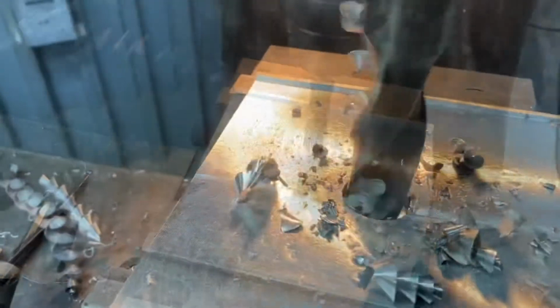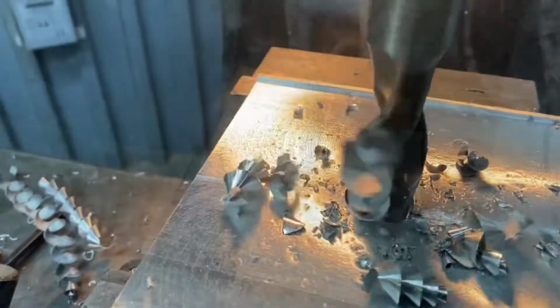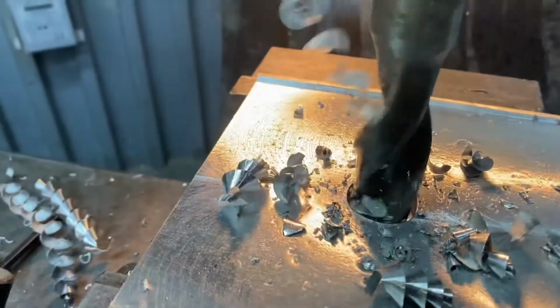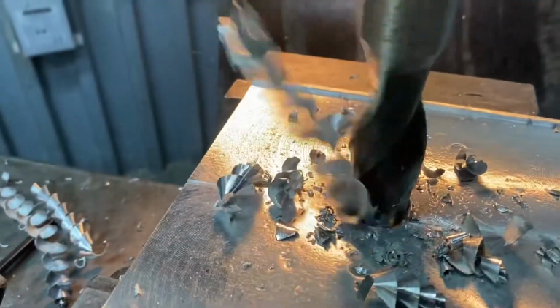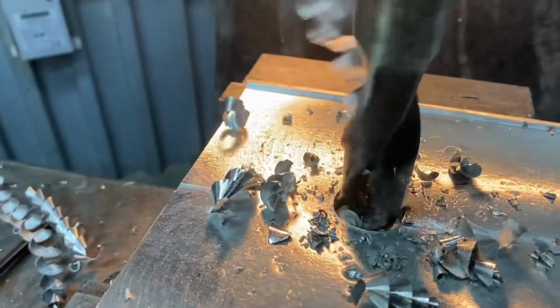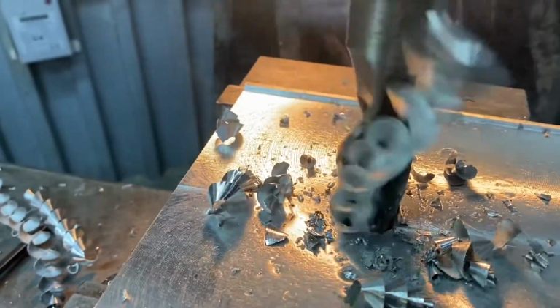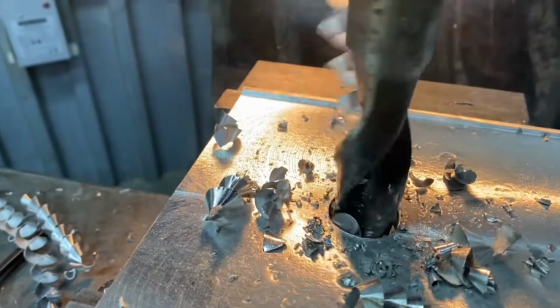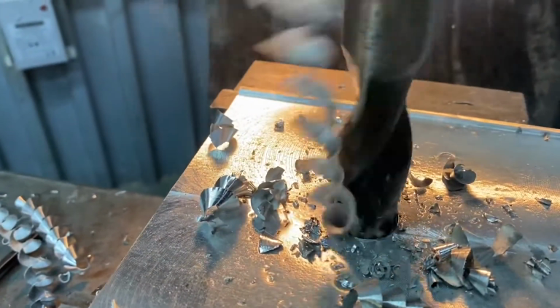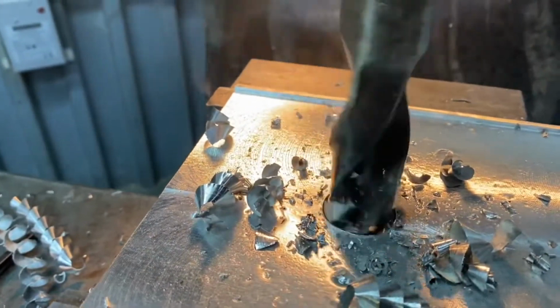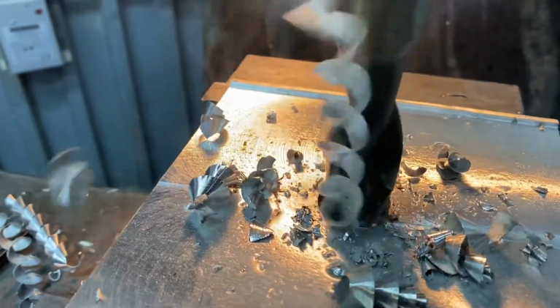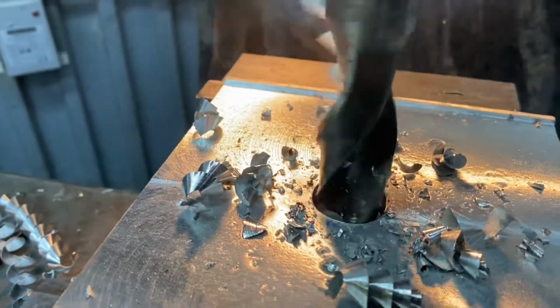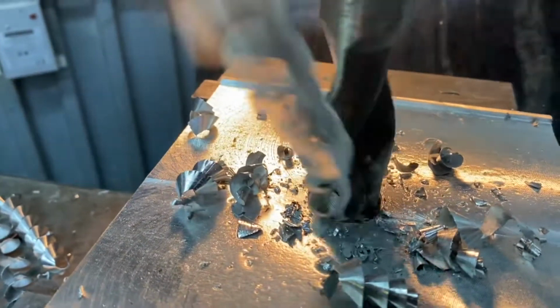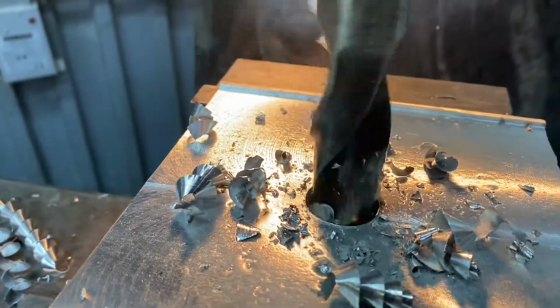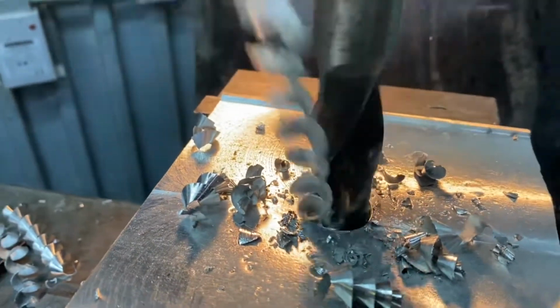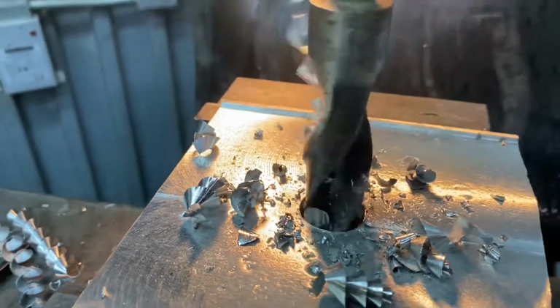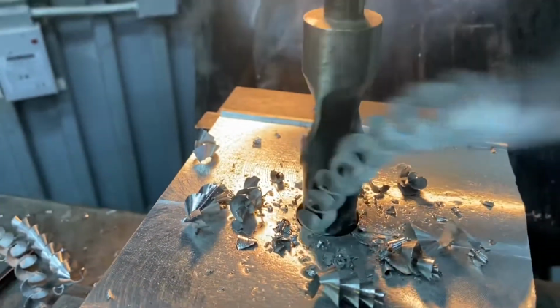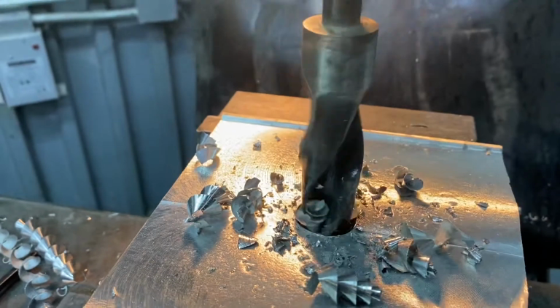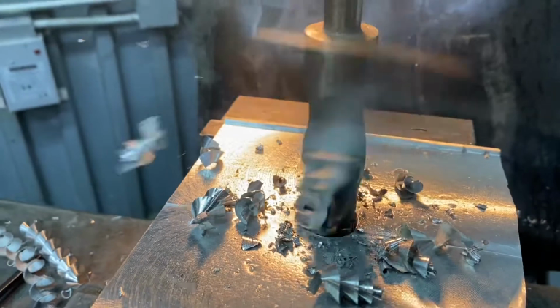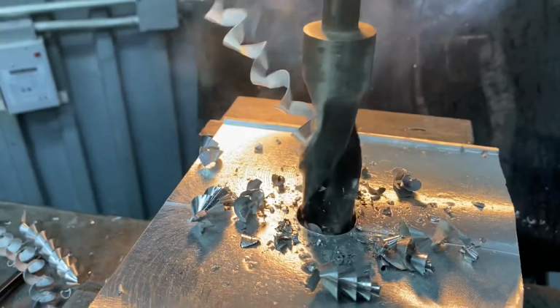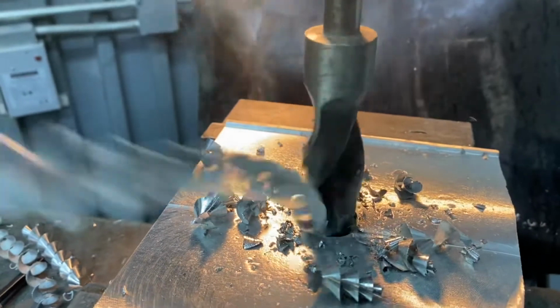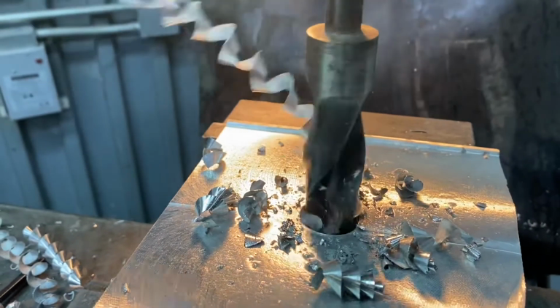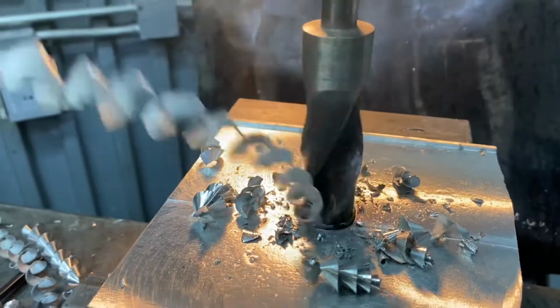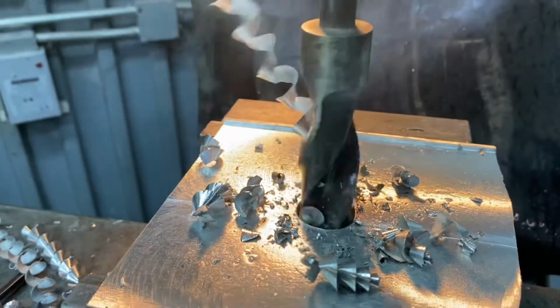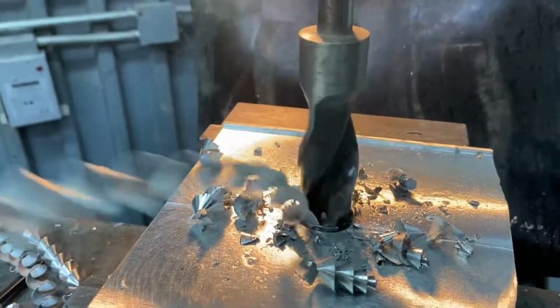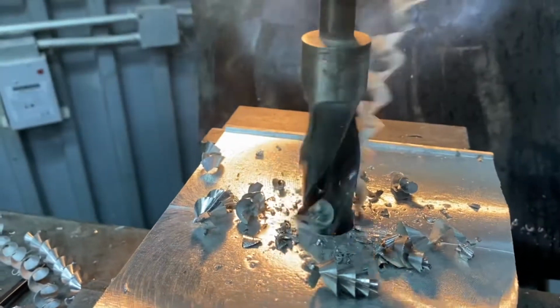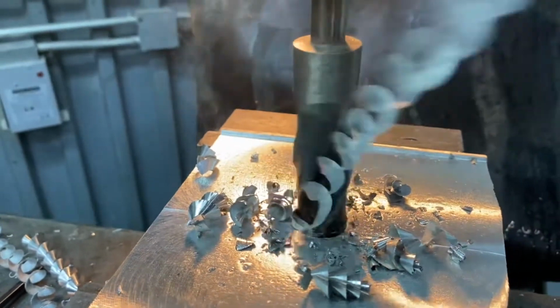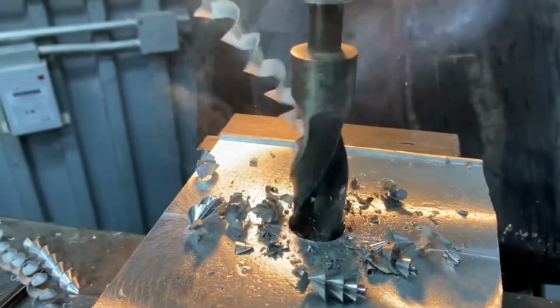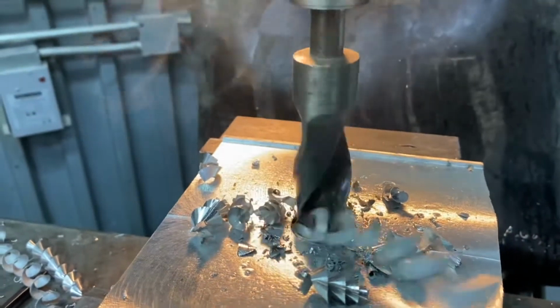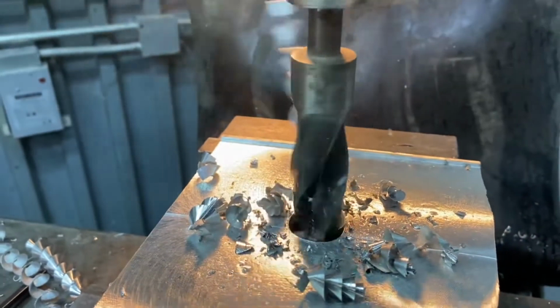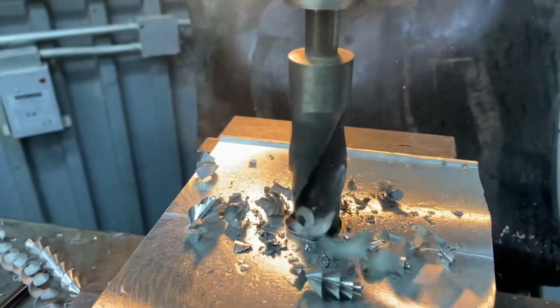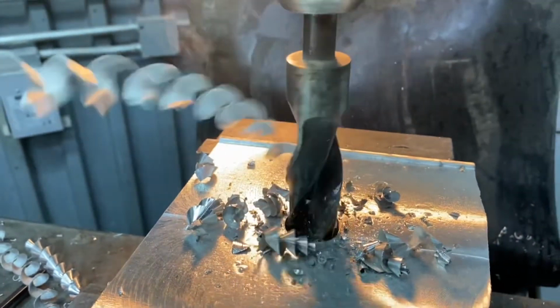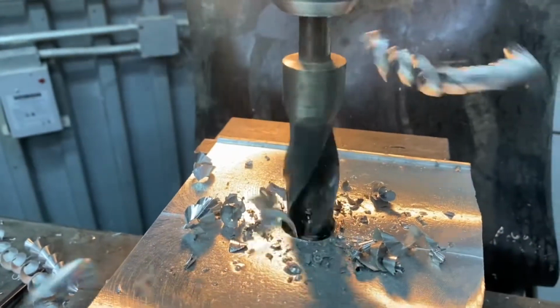Going in with the one-inch drill, and I did give it a little shot of WD-40 before we got started to help lubricate it.